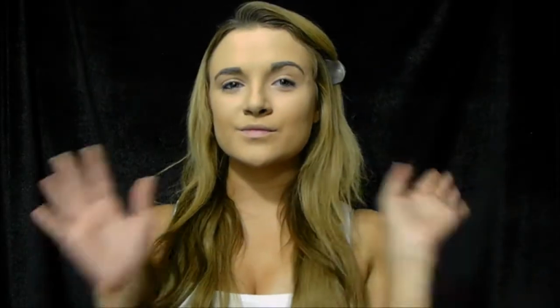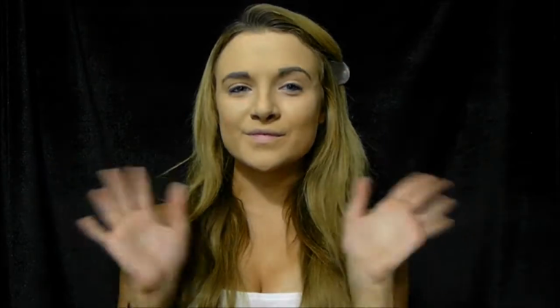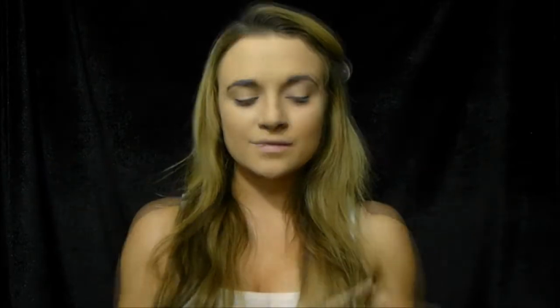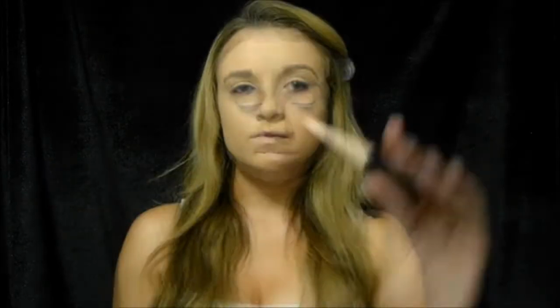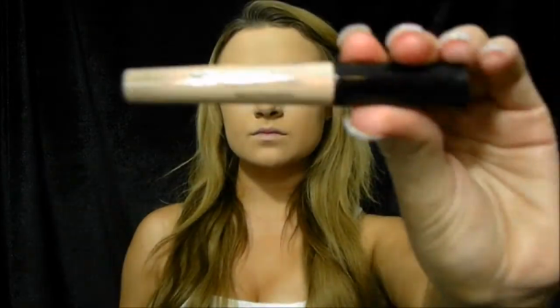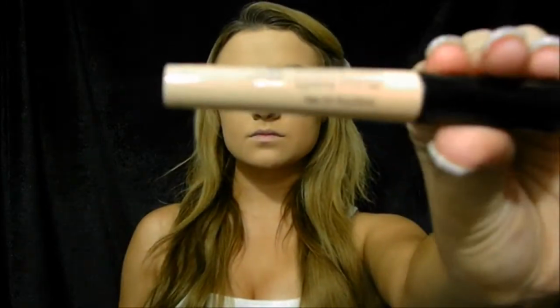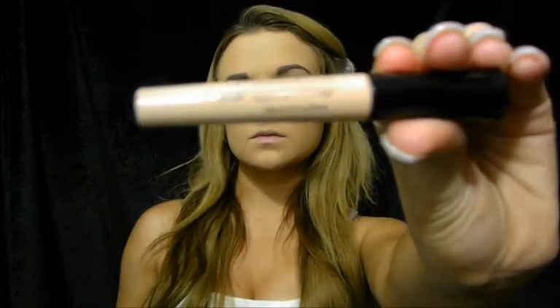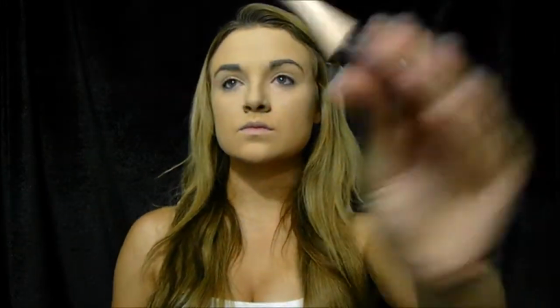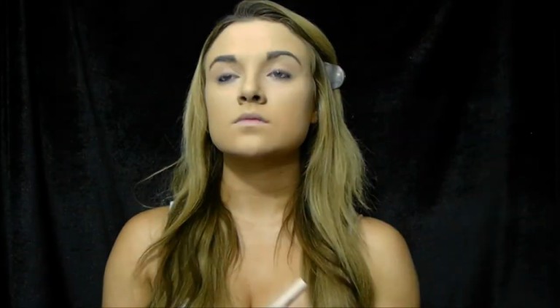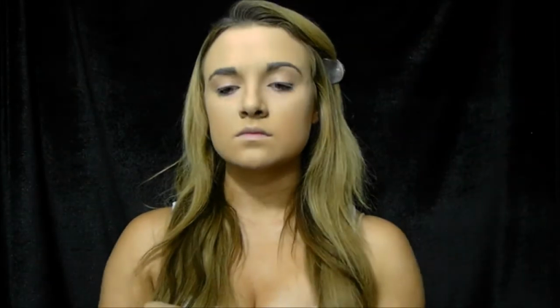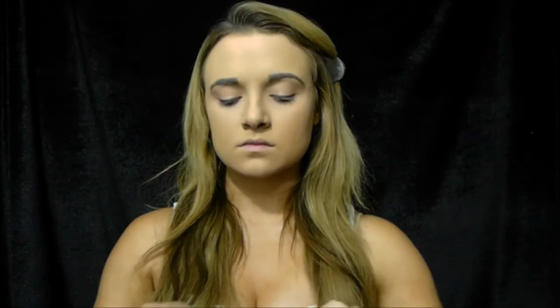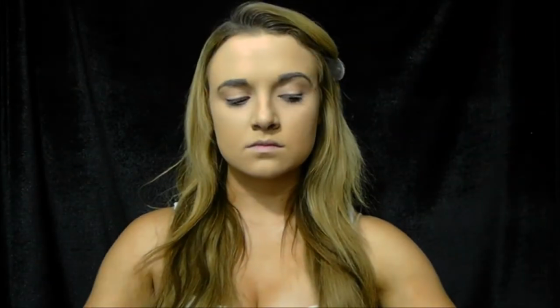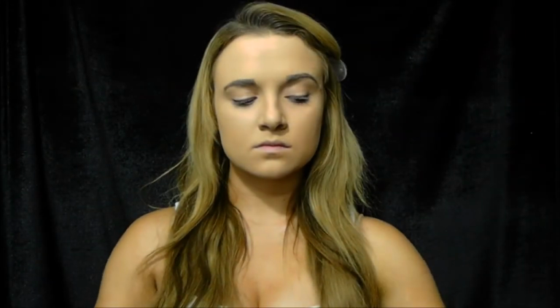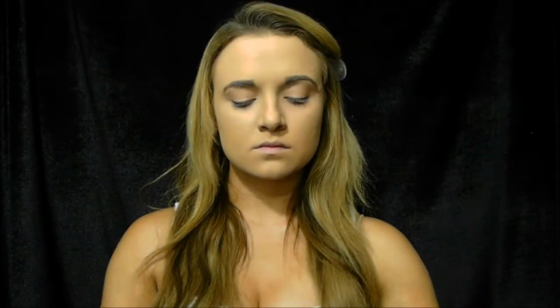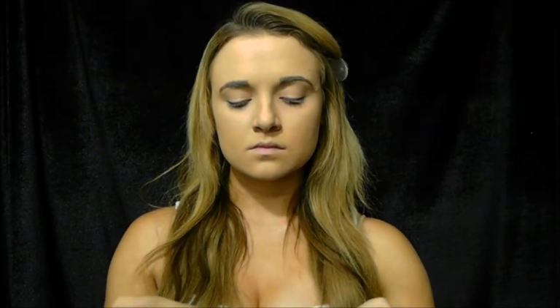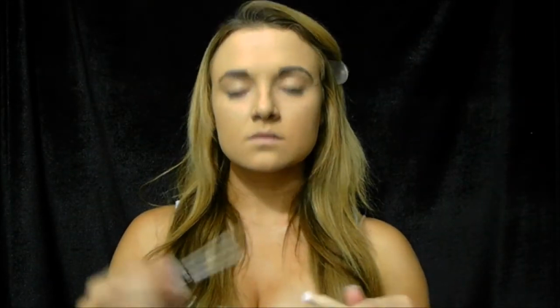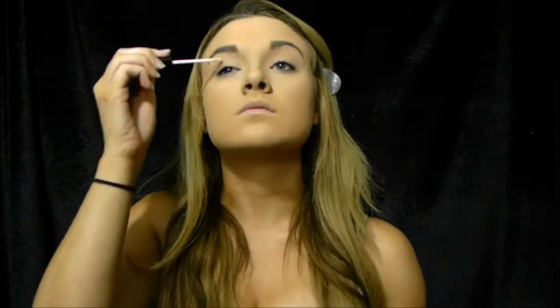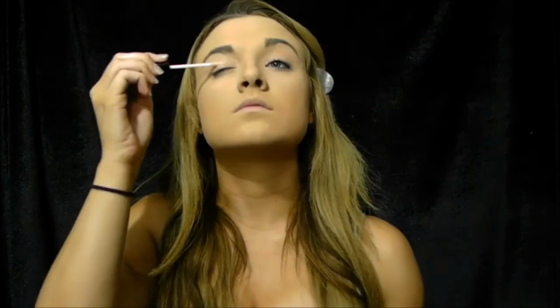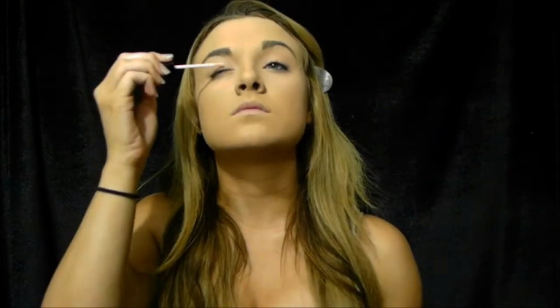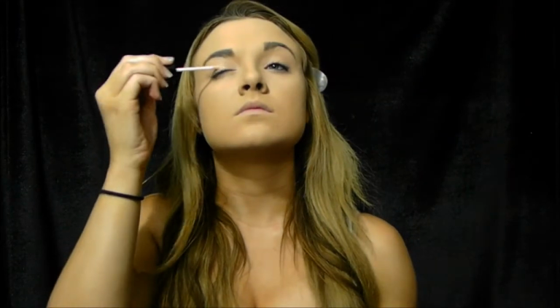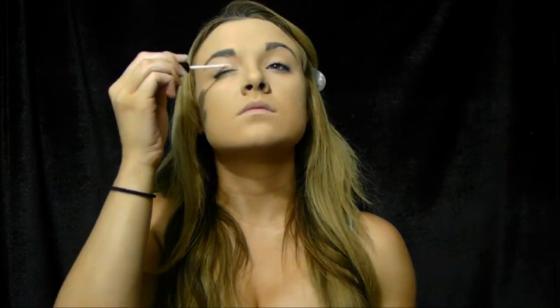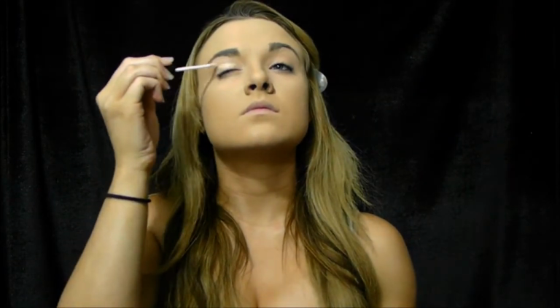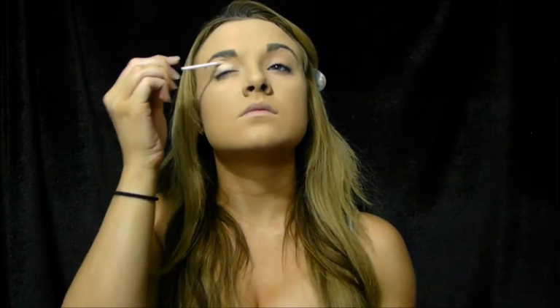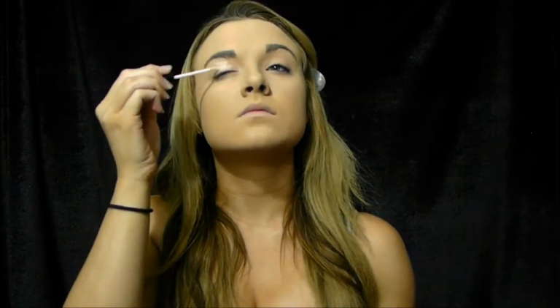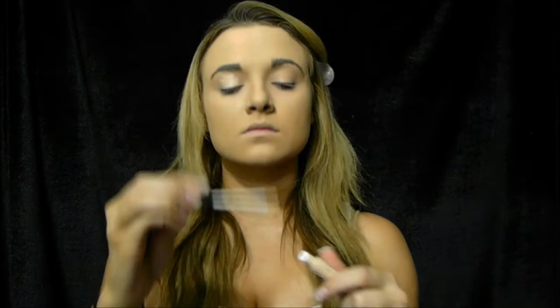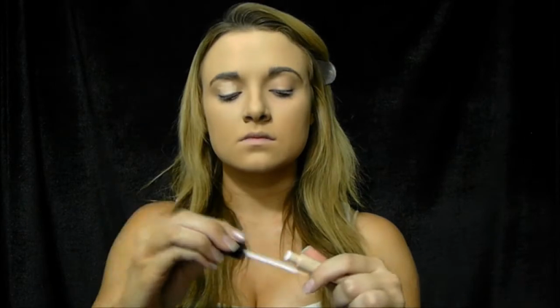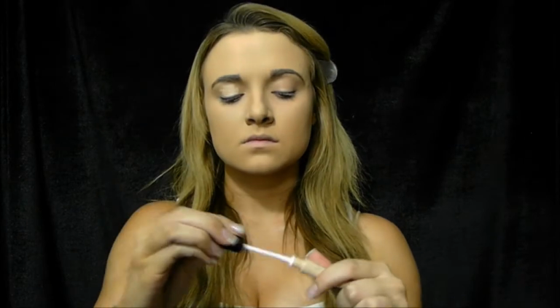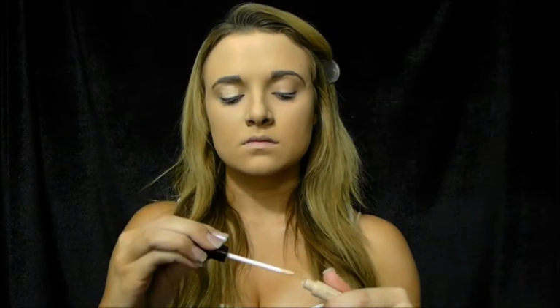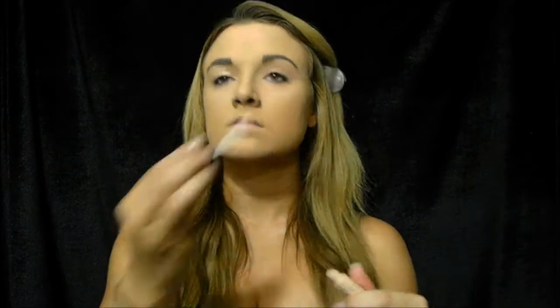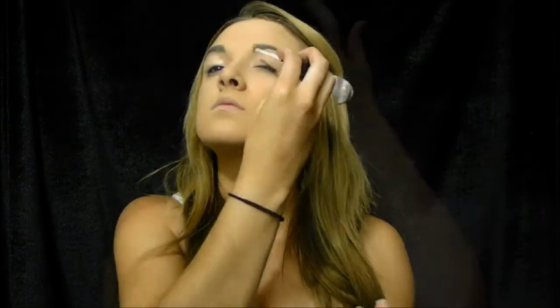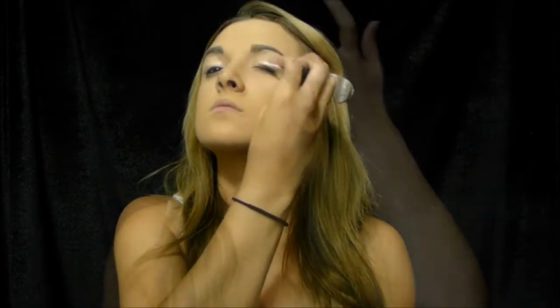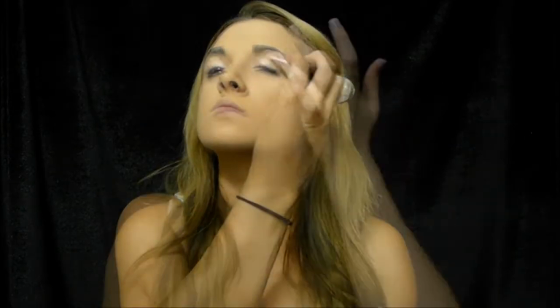Hey everyone! I'm first going to start by using my e.l.f. primer on my eyelids and blending it with my ring finger.